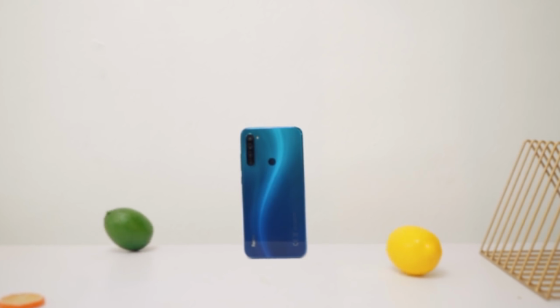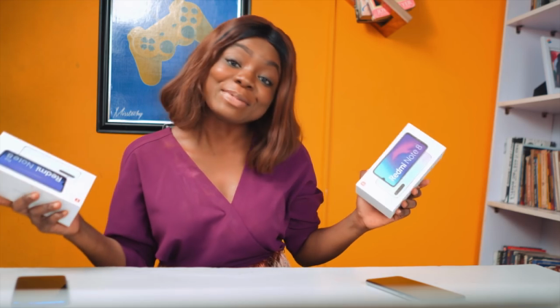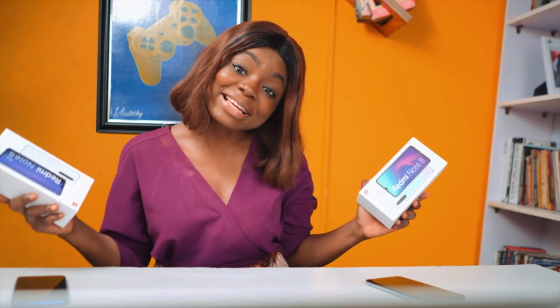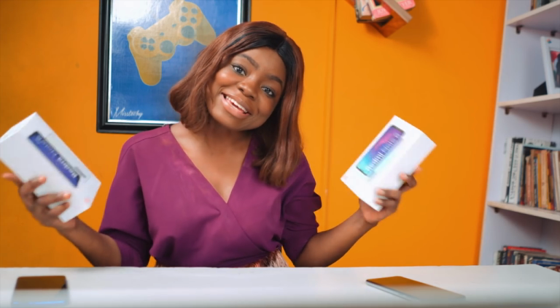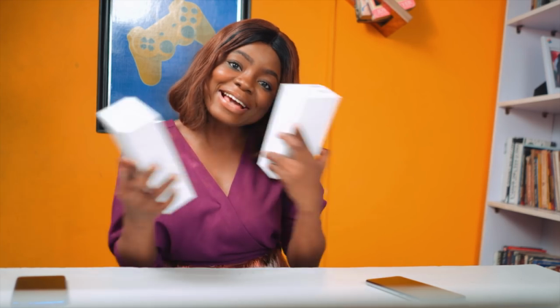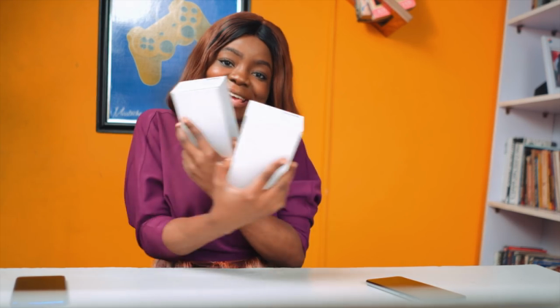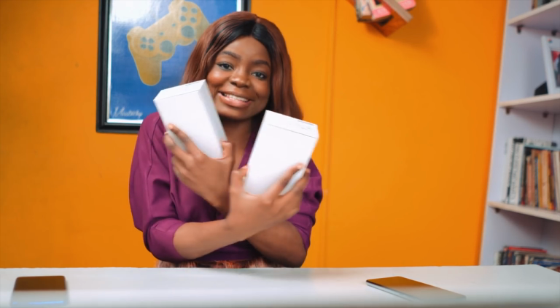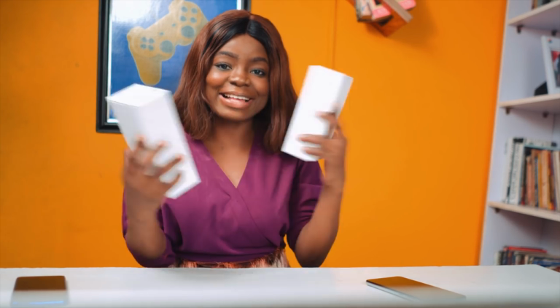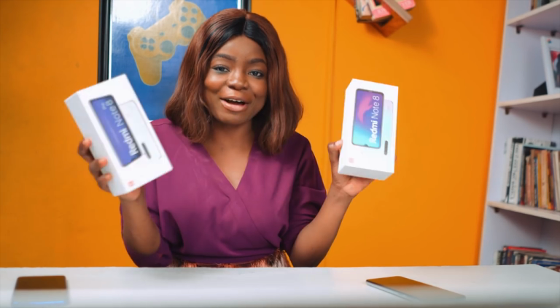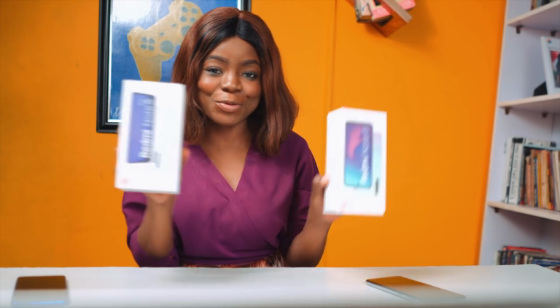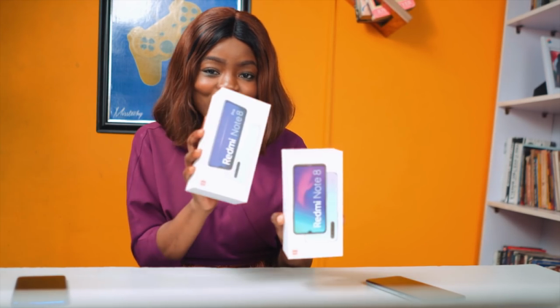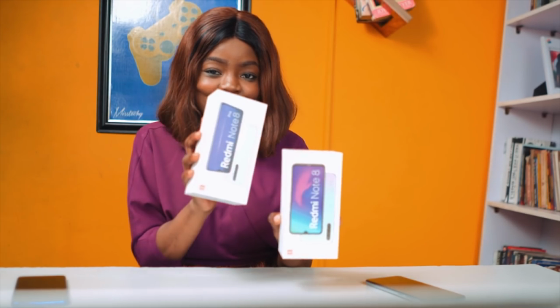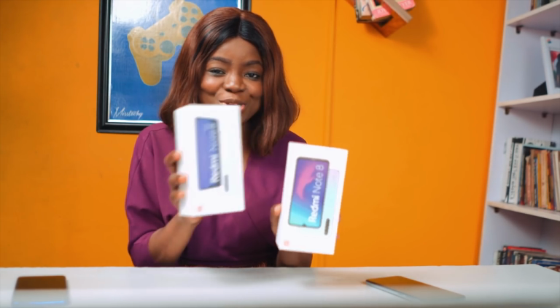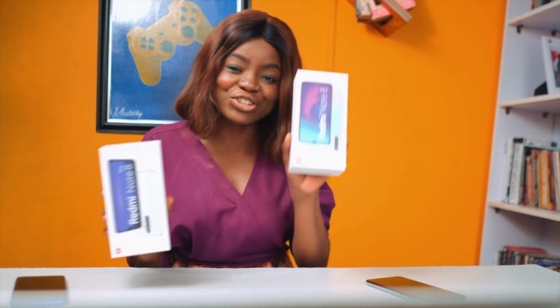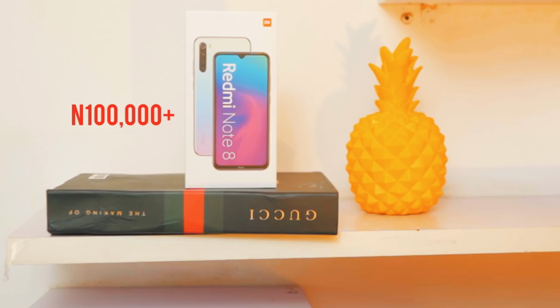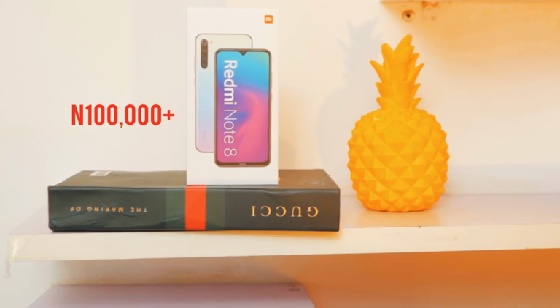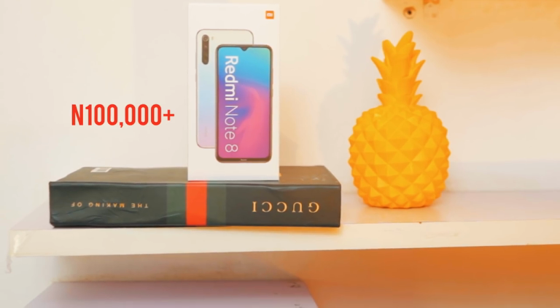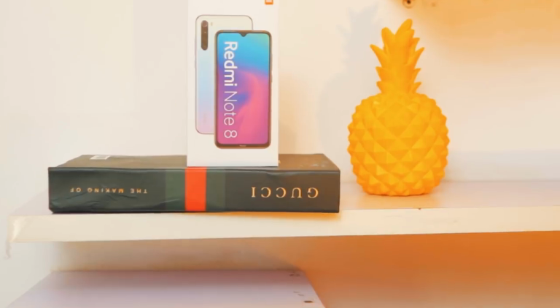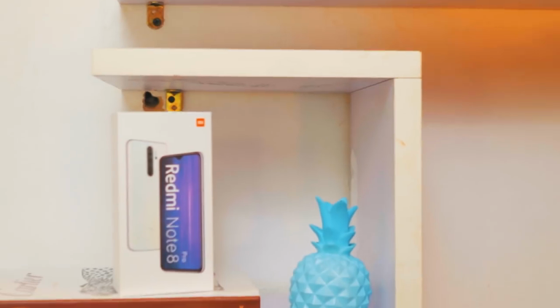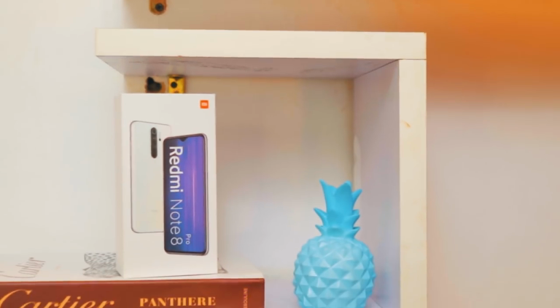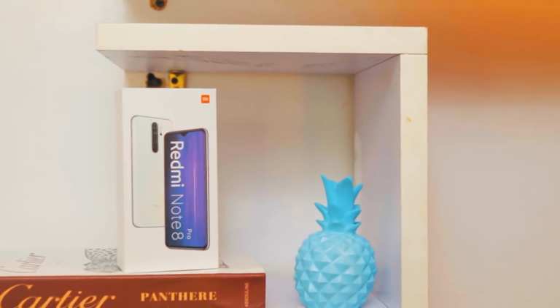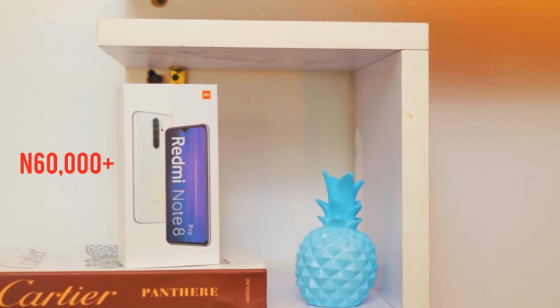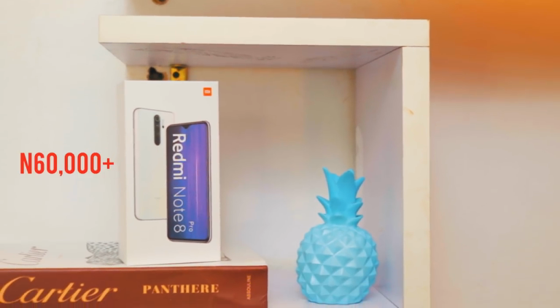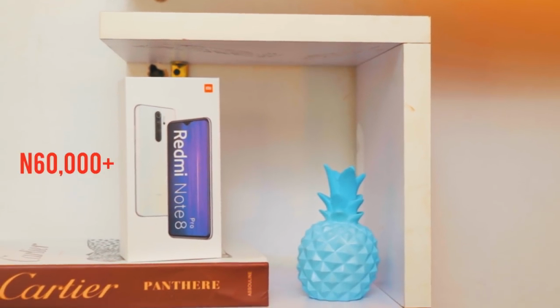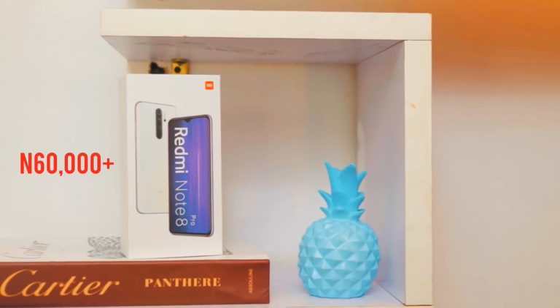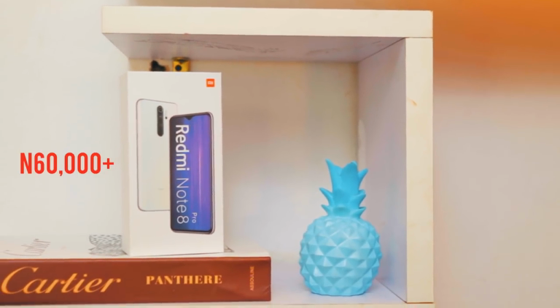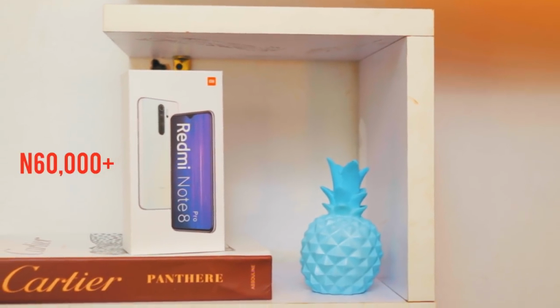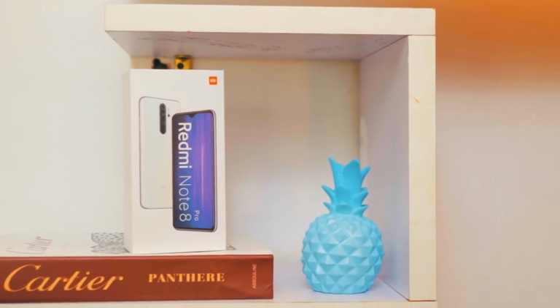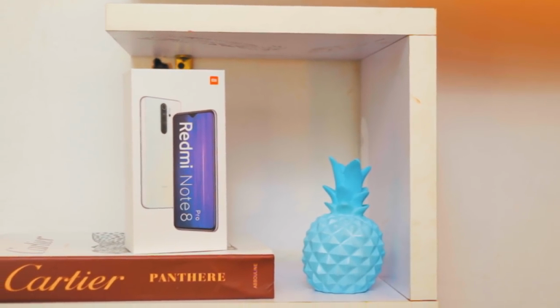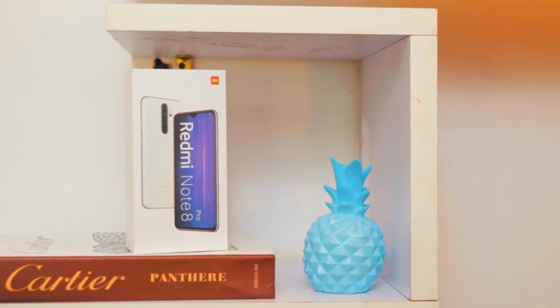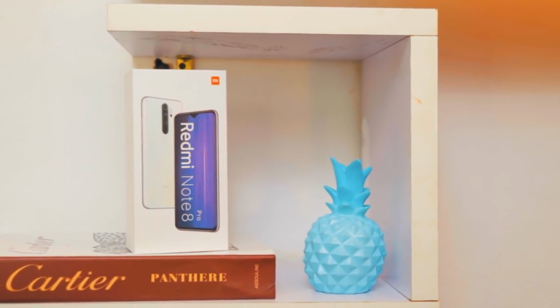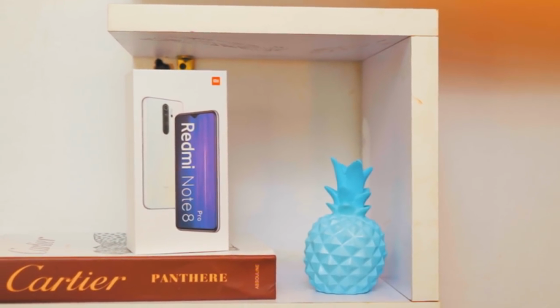Hi, Miseki here. I have two boxes to show — the Redmi Note 8 and the Note 8 Pro. Let's unbox these.